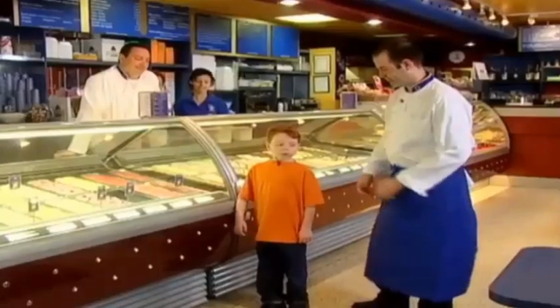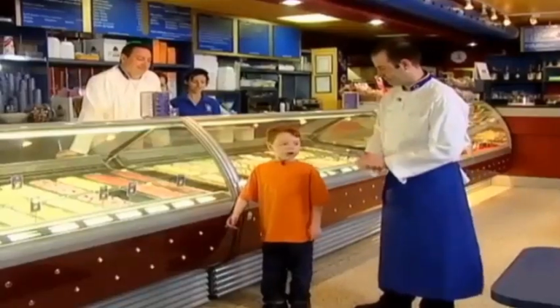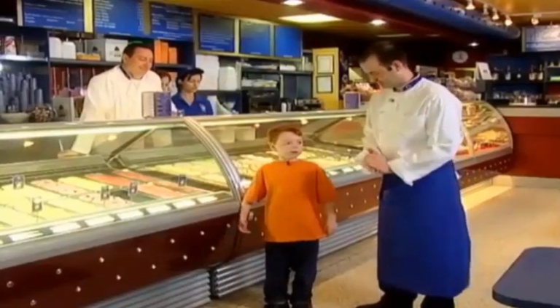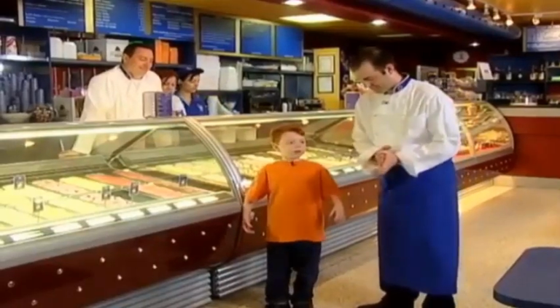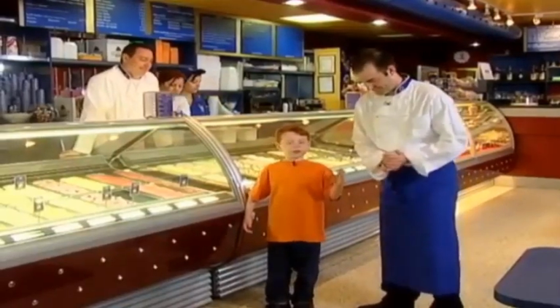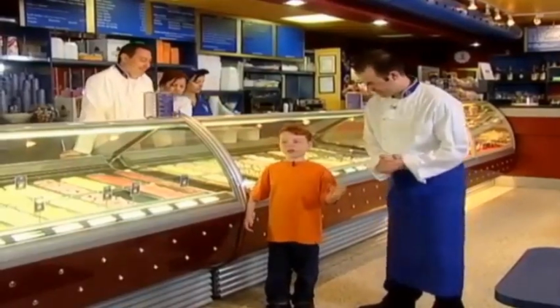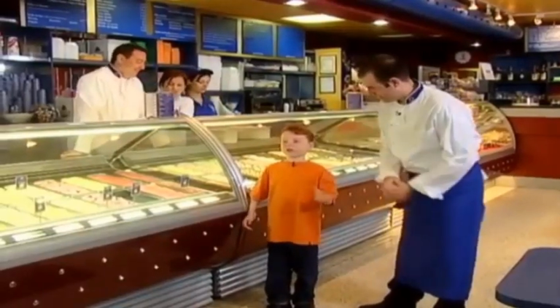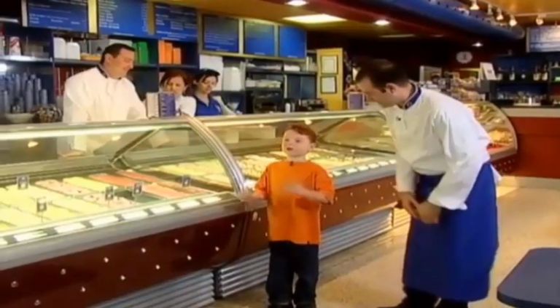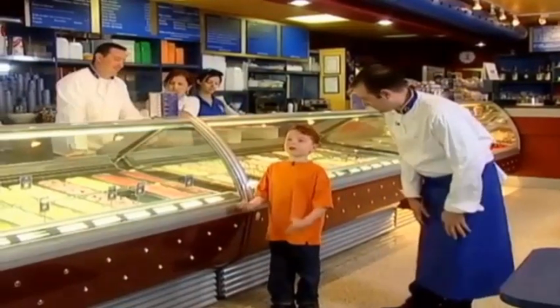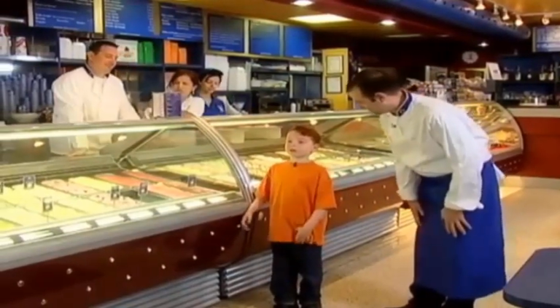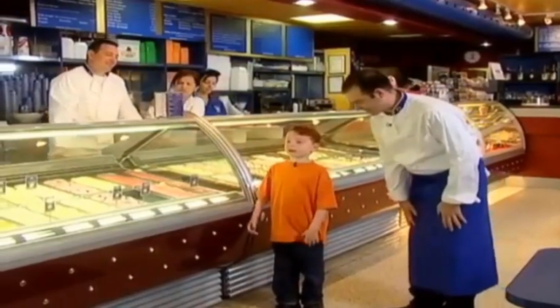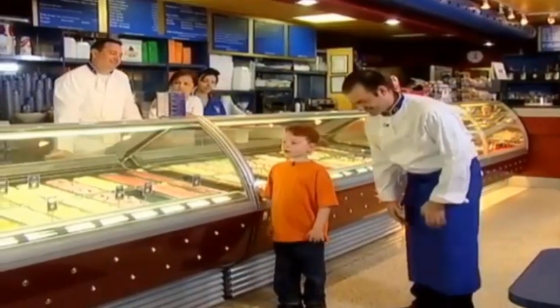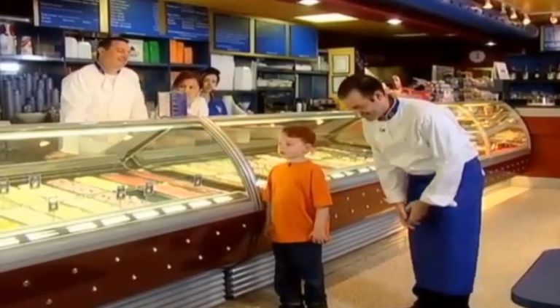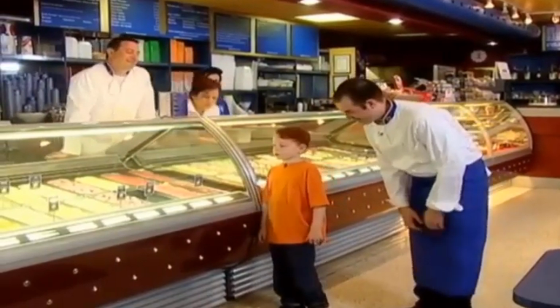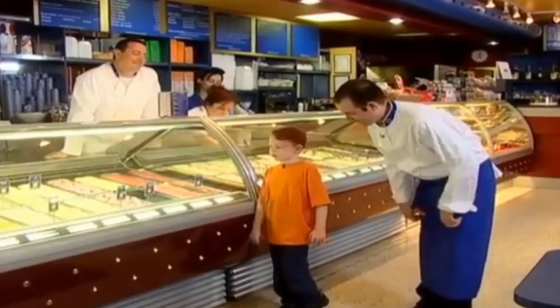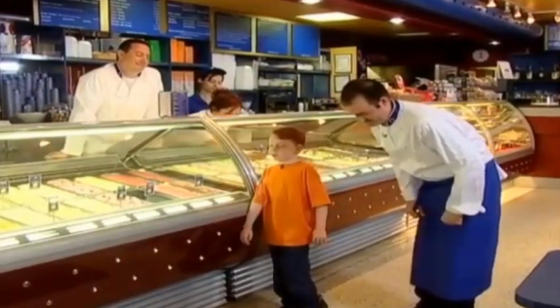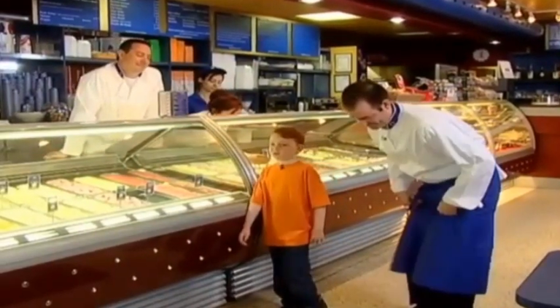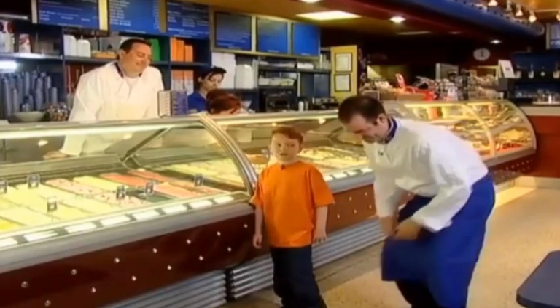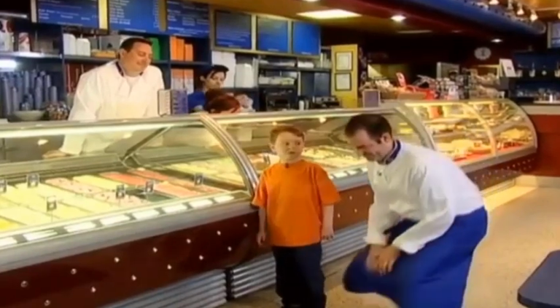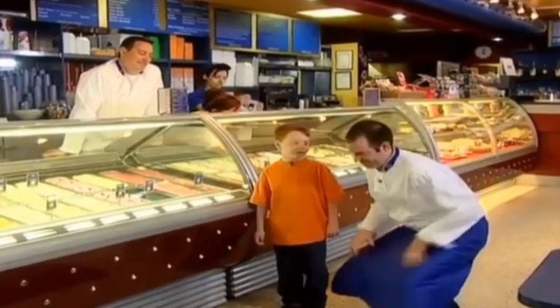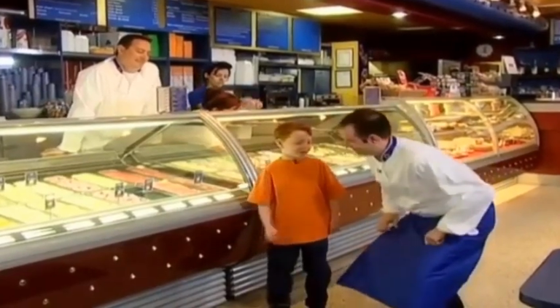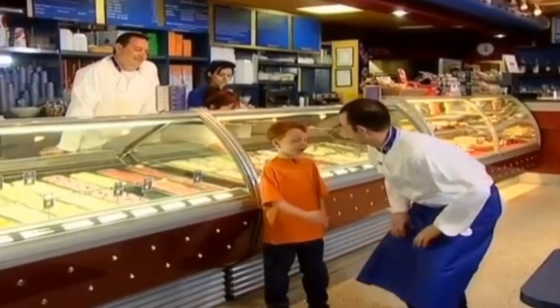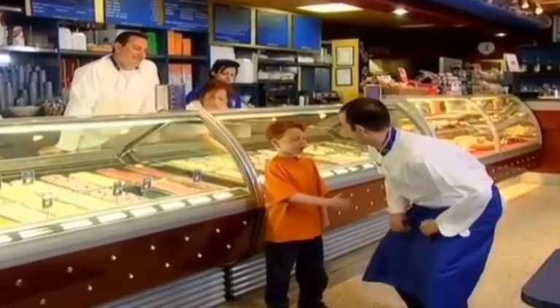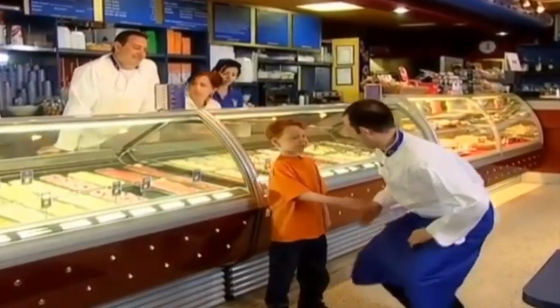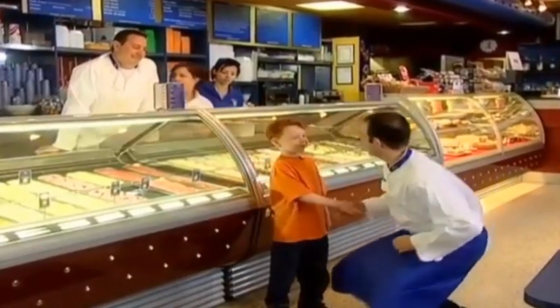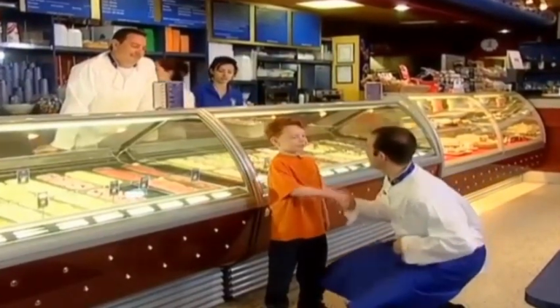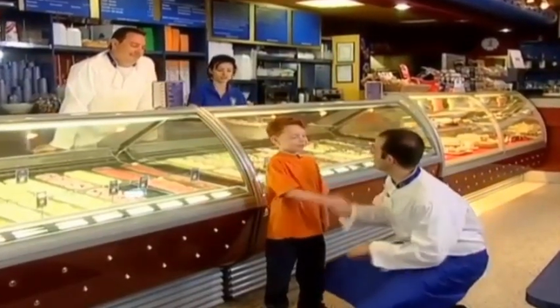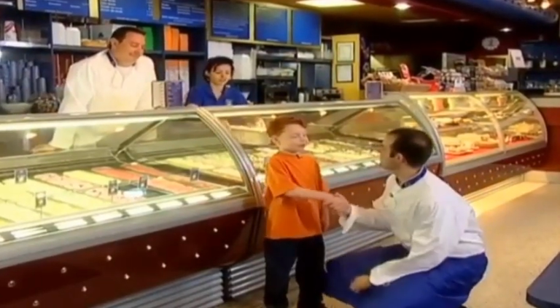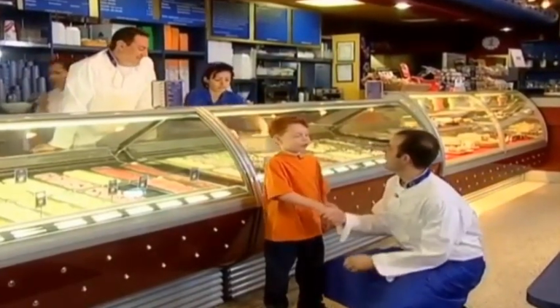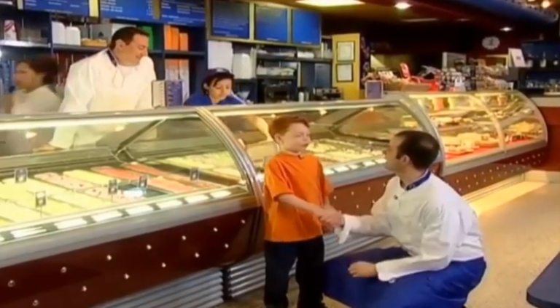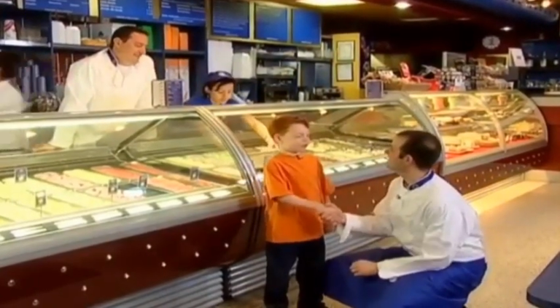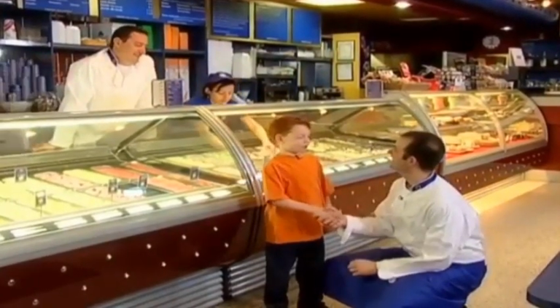Hi, I'm here with Vincenzo, and today we are going to make some ice cream. Hi. Nice to meet you, Daniel. You too.